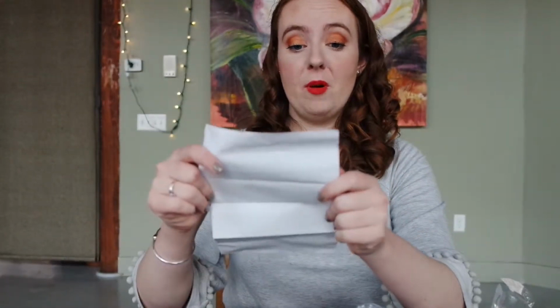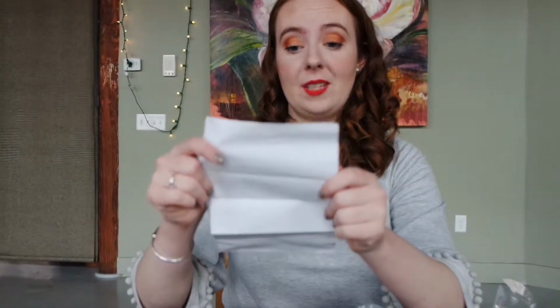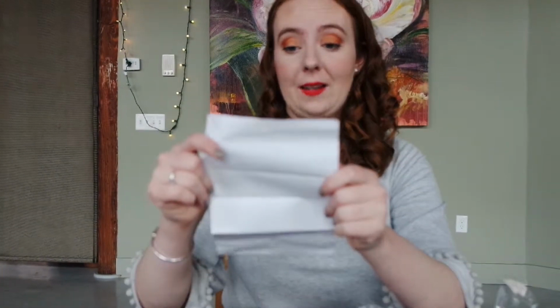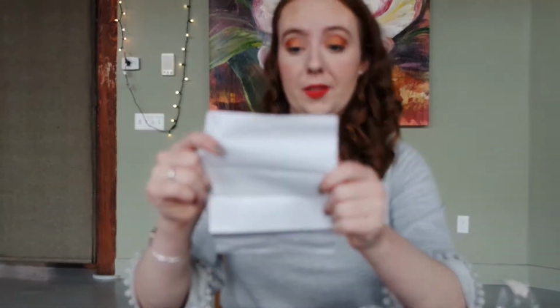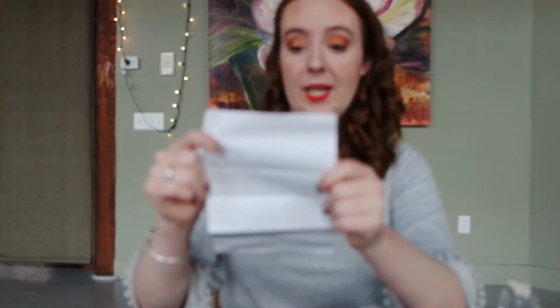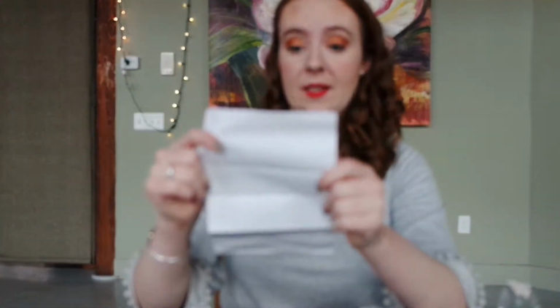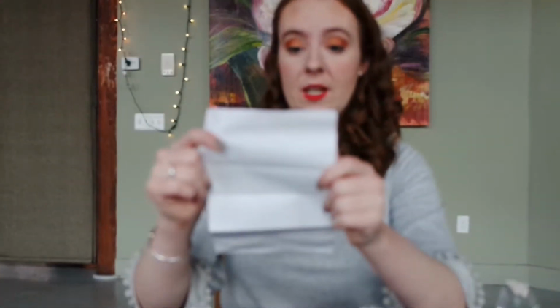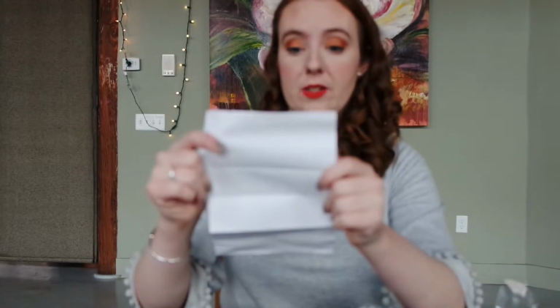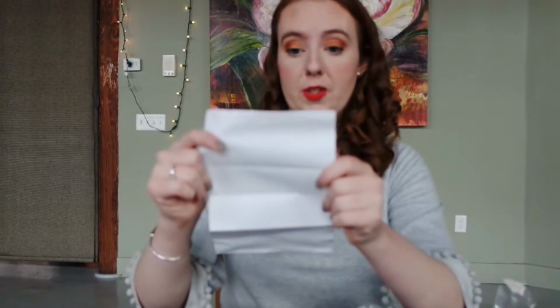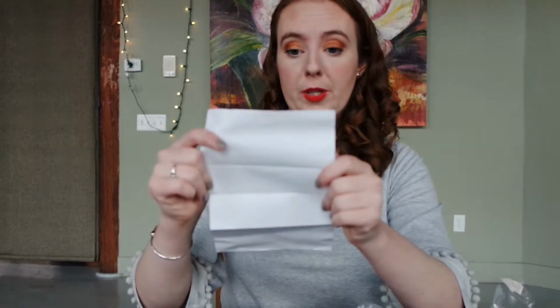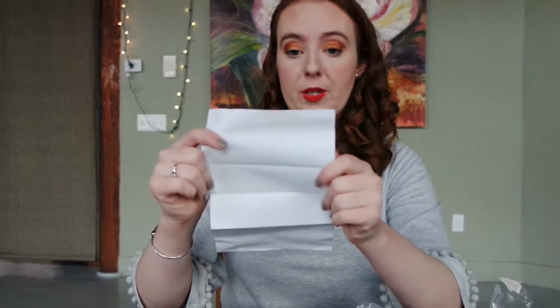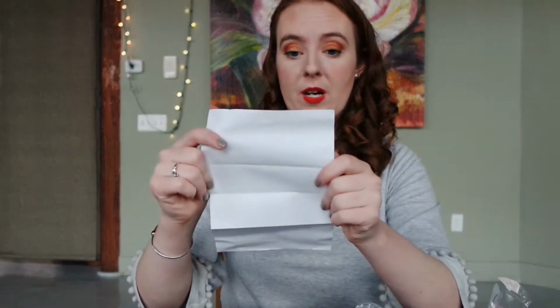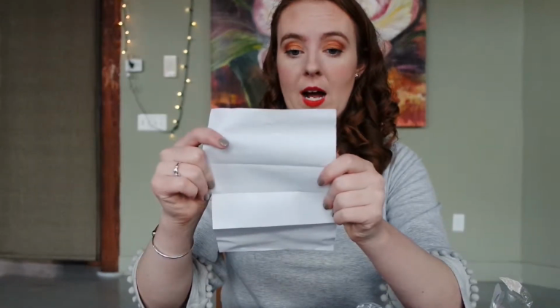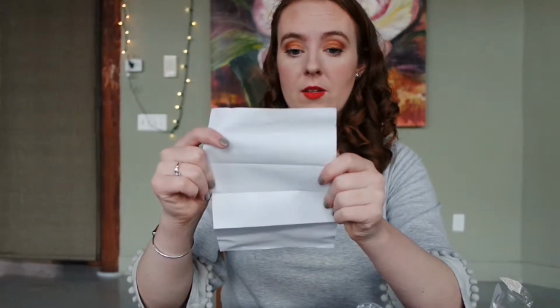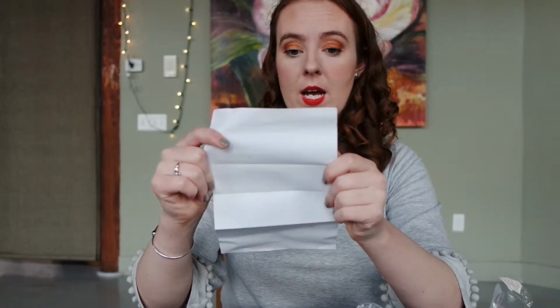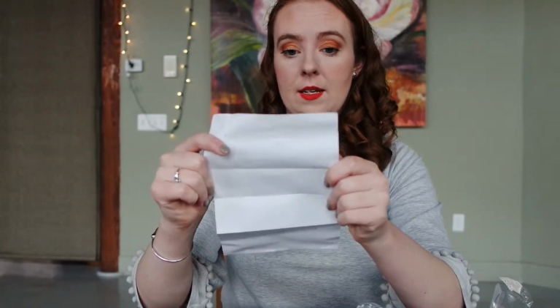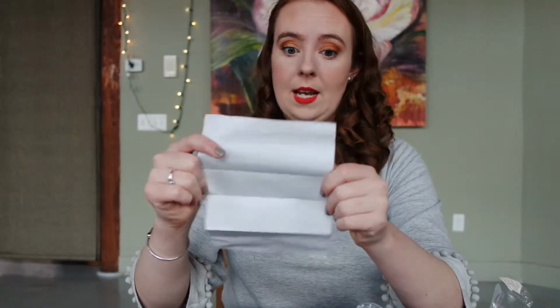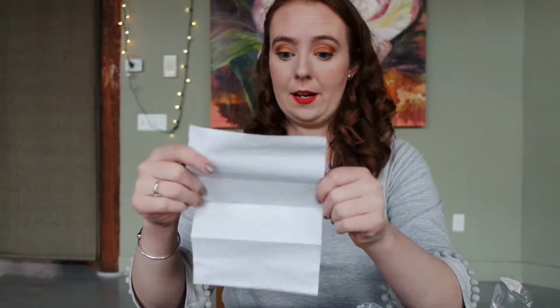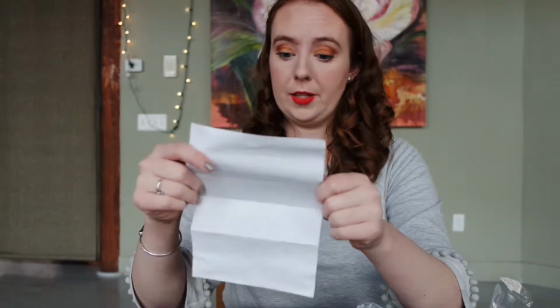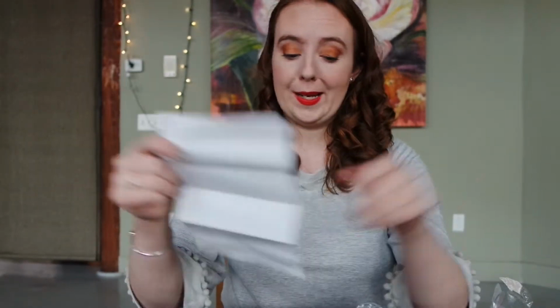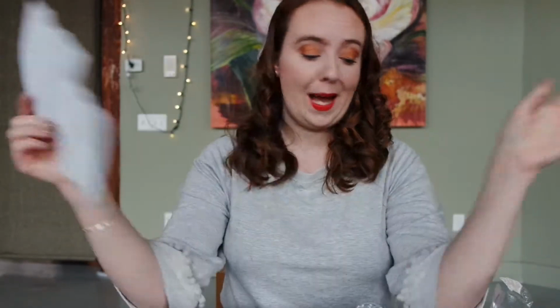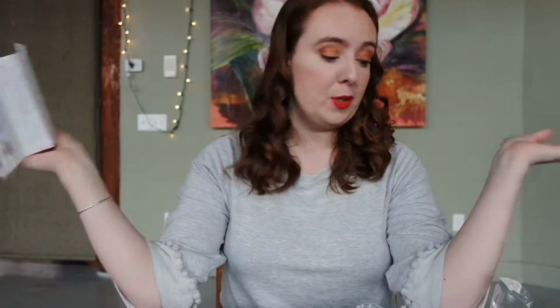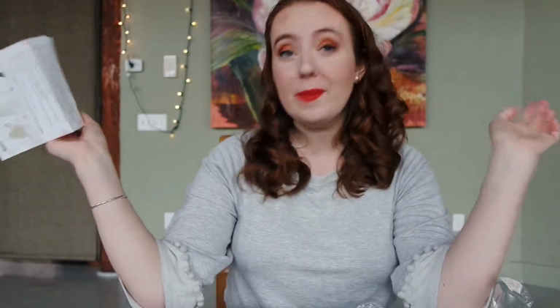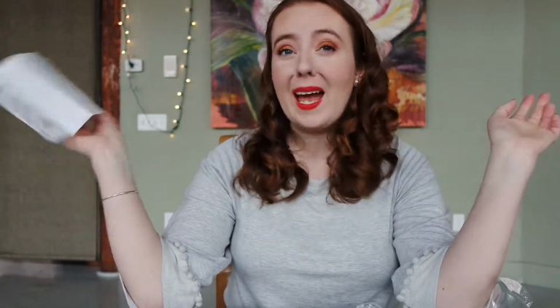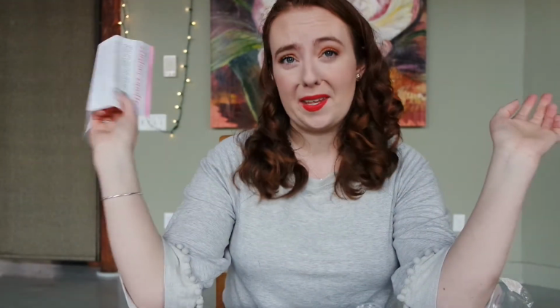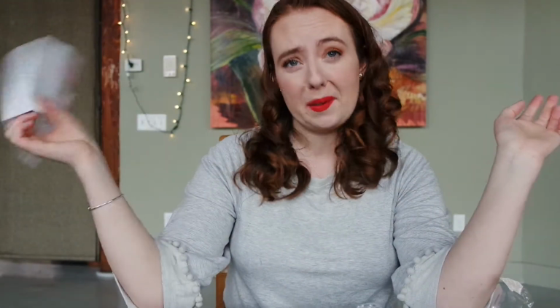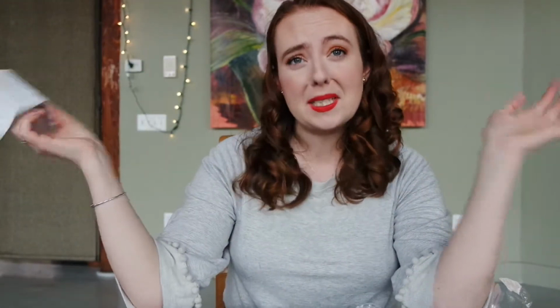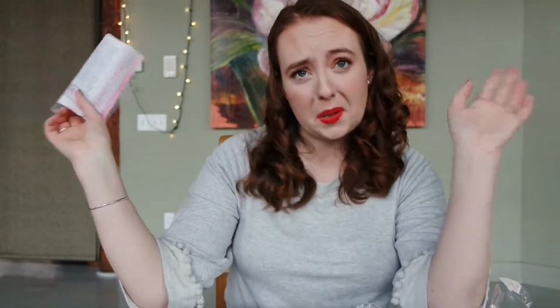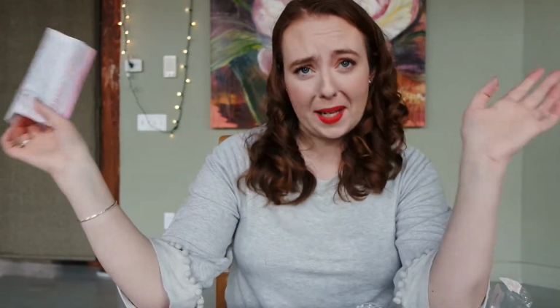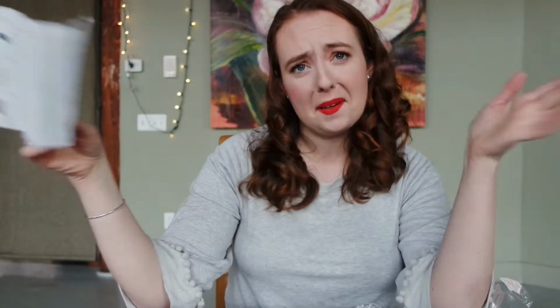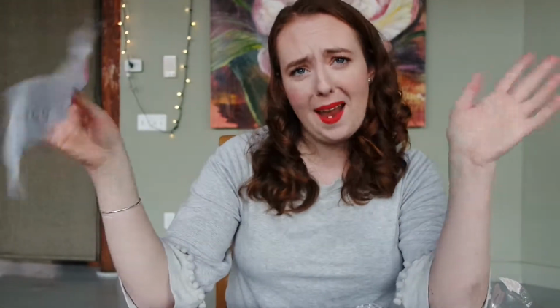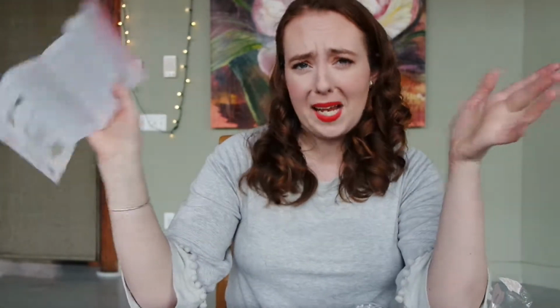Let's open it up. Oh — microwave safe bowl not included, super glue or hot glue gun not included. You told me everything was included!